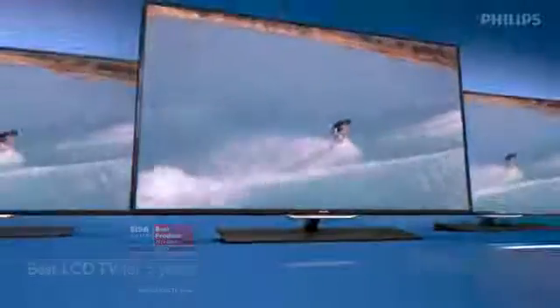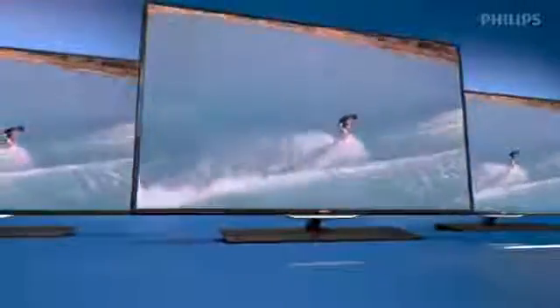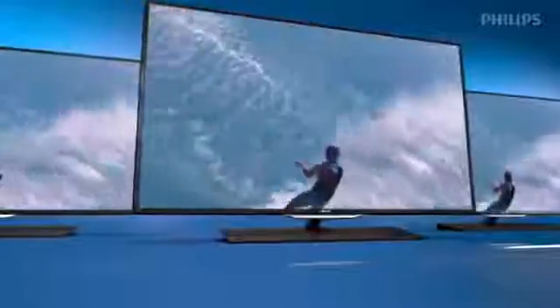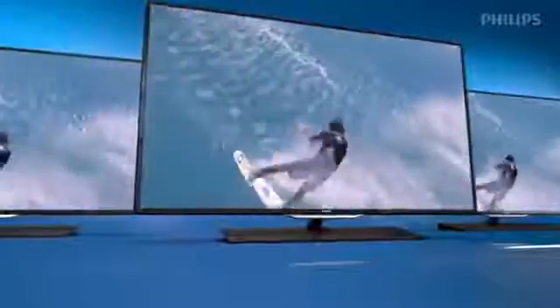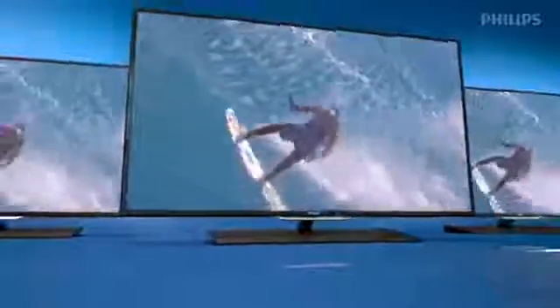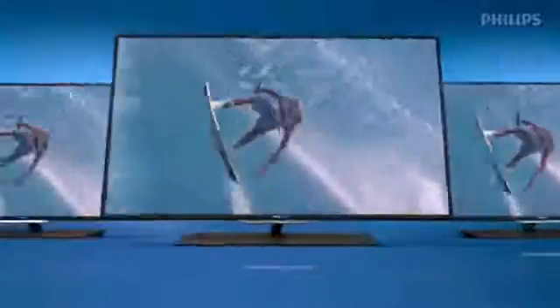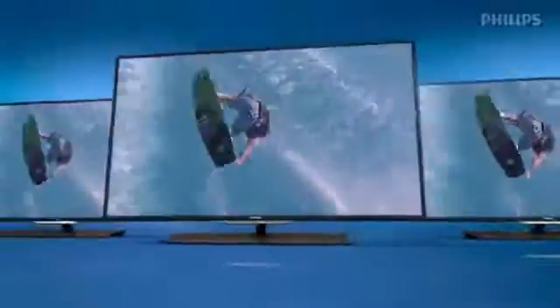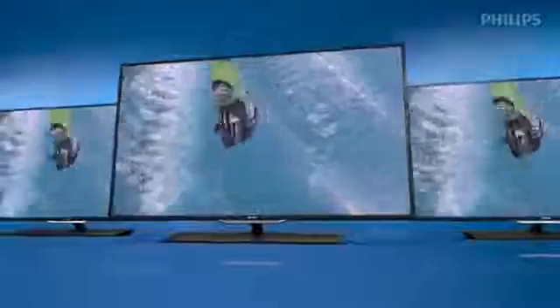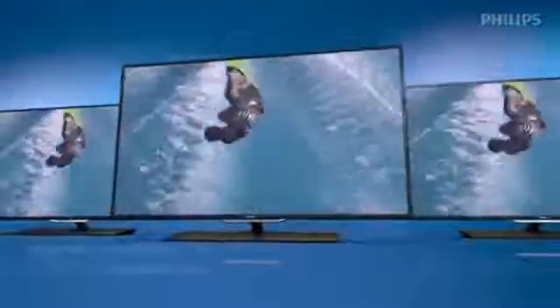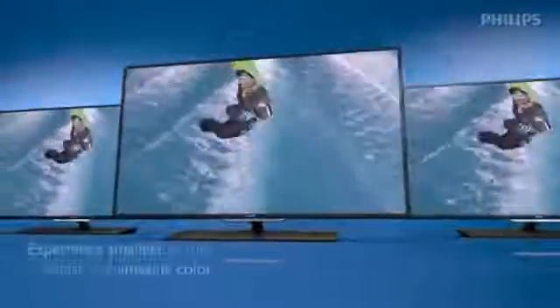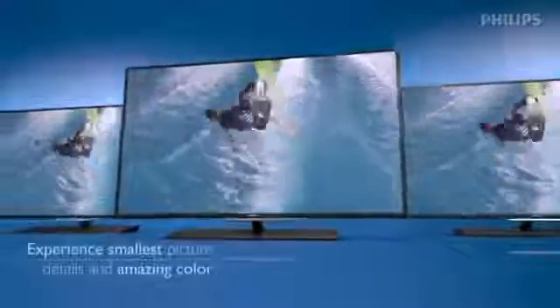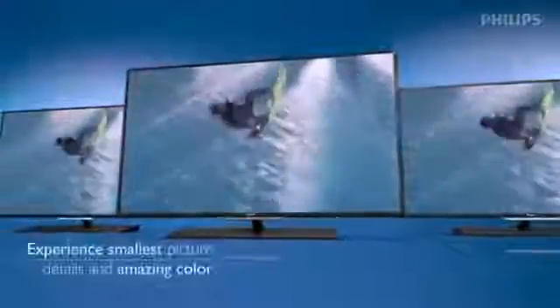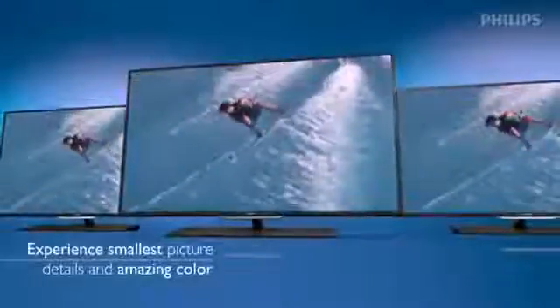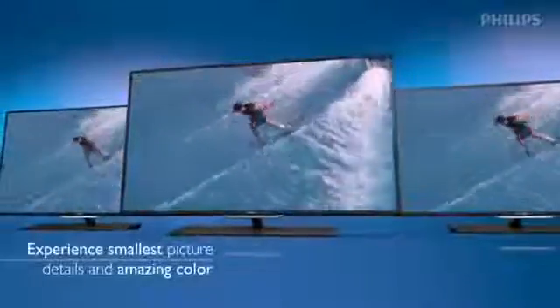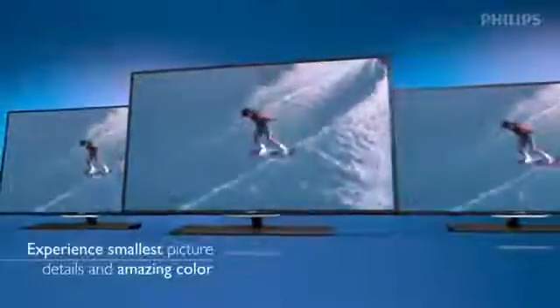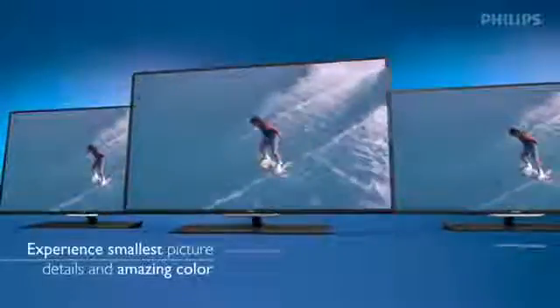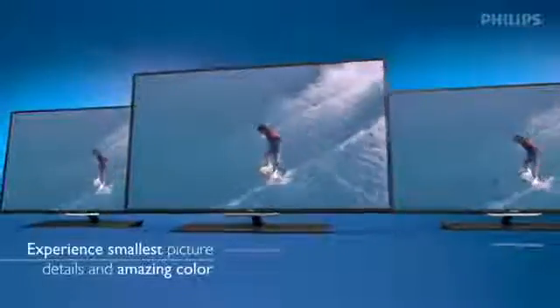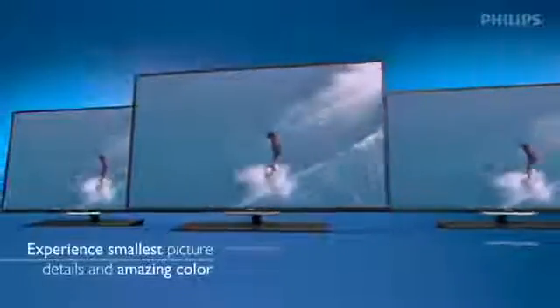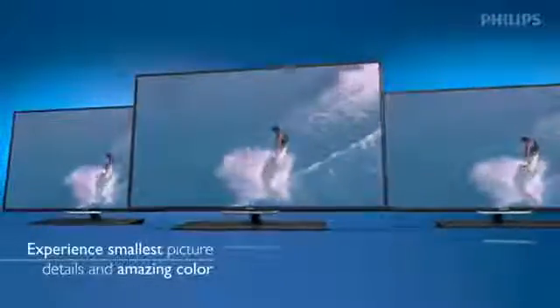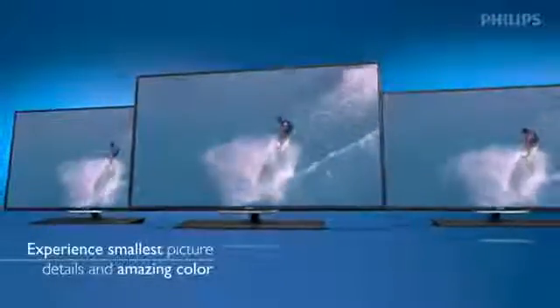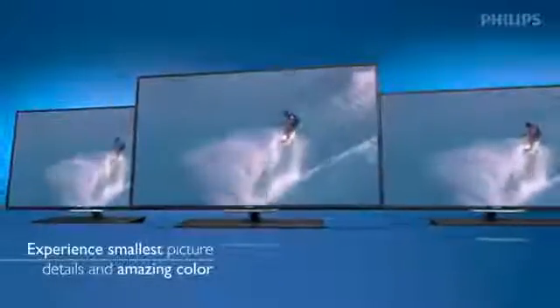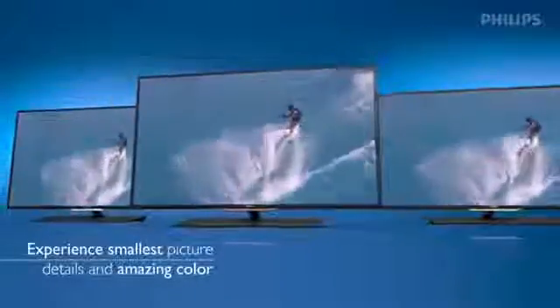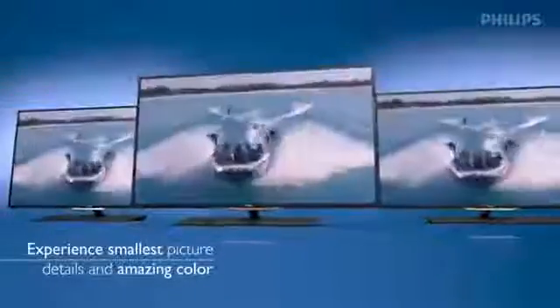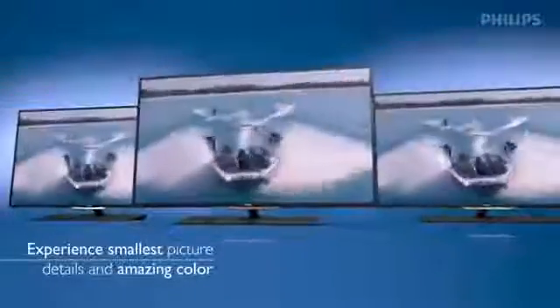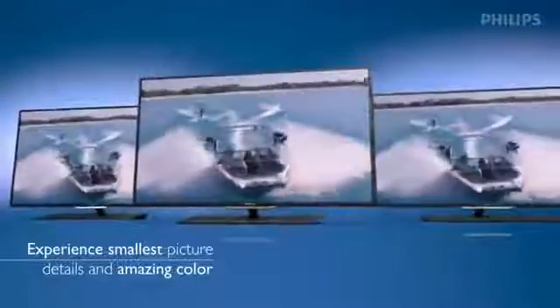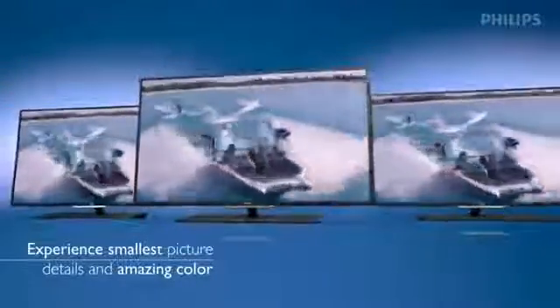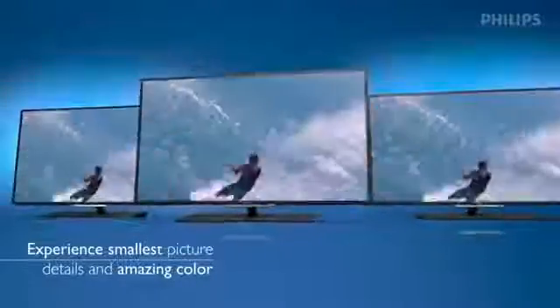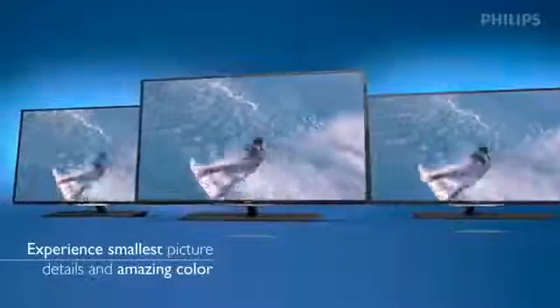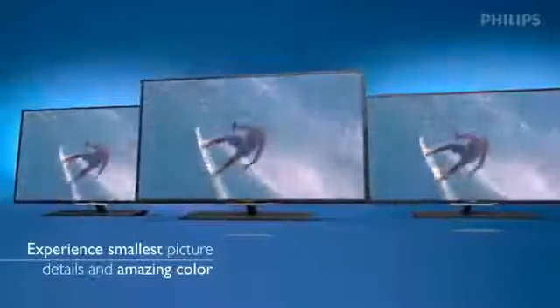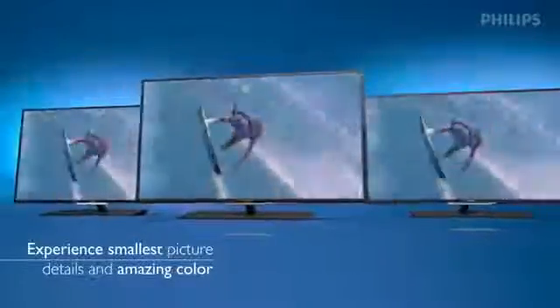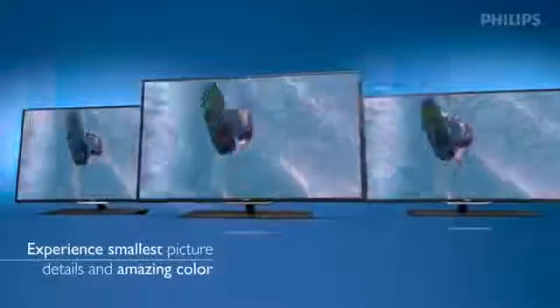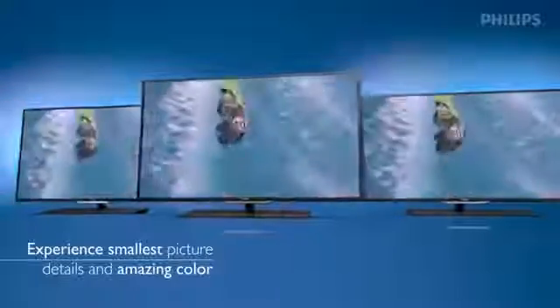Cutting edge backlighting techniques to immerse you deeper into lifelike picture quality. And all this for the sake of your amazement.